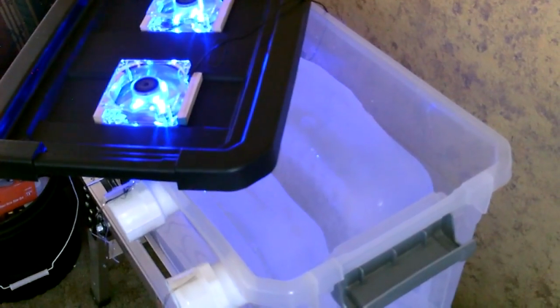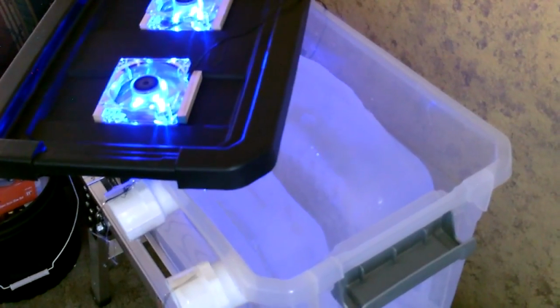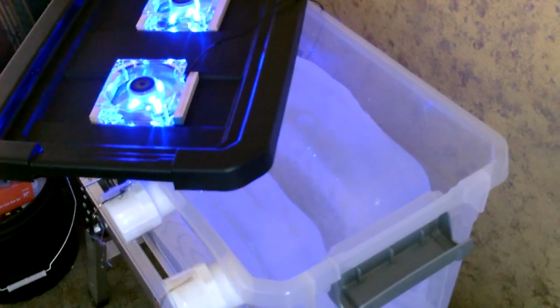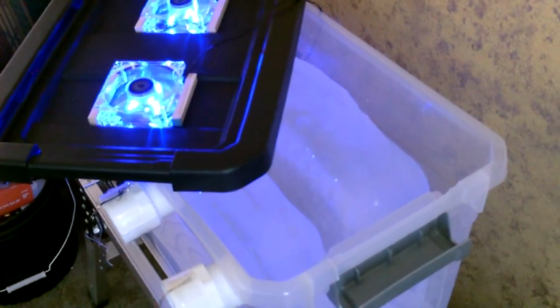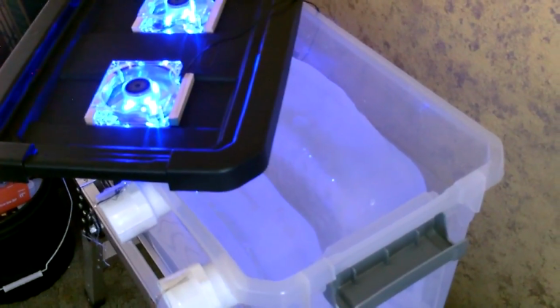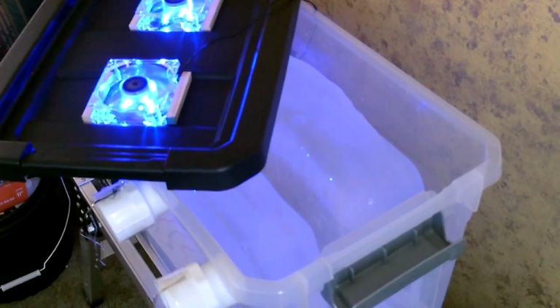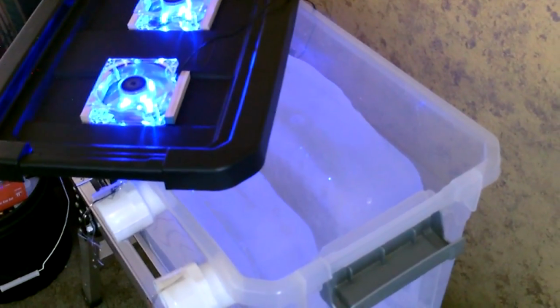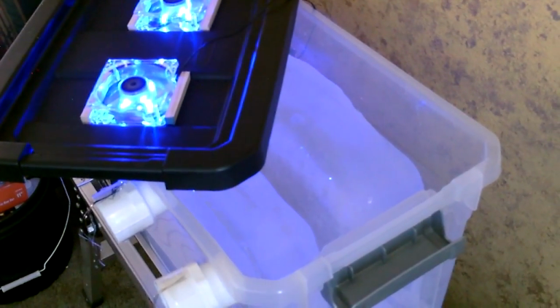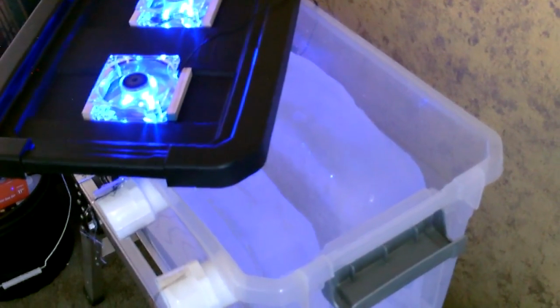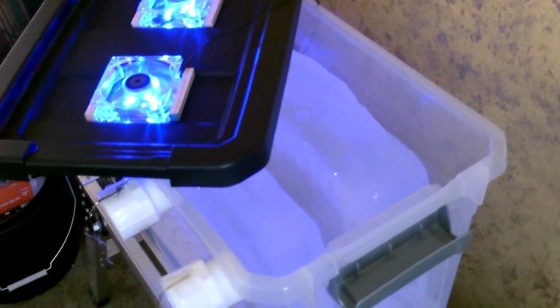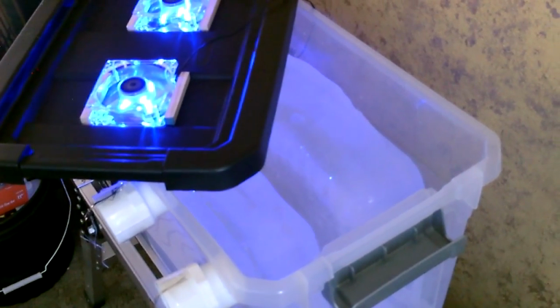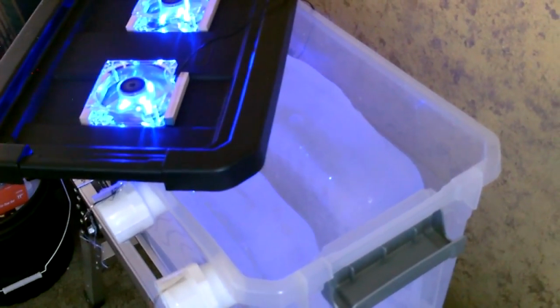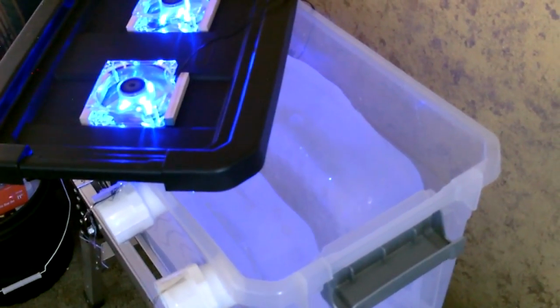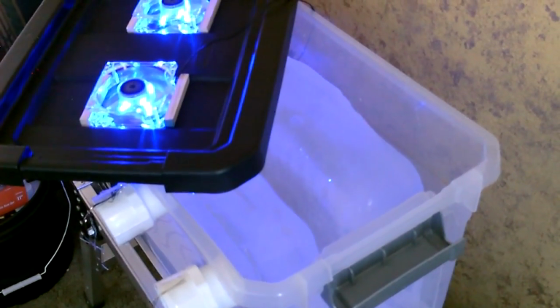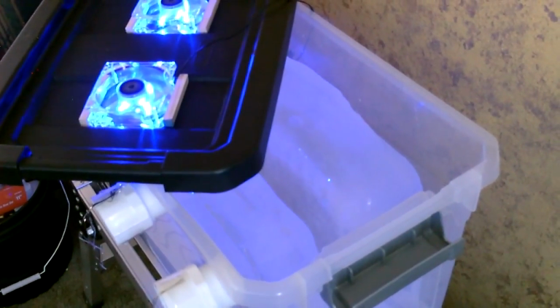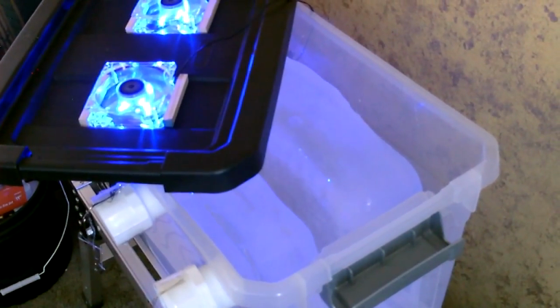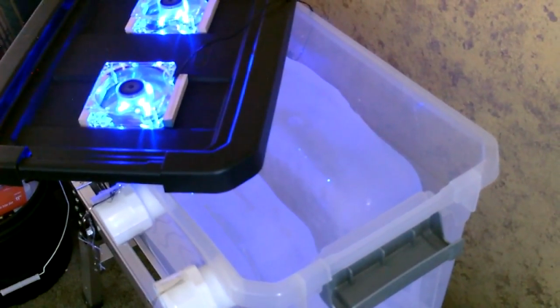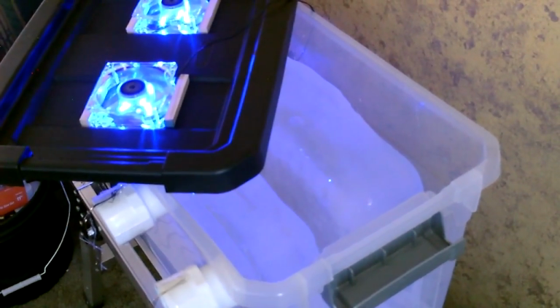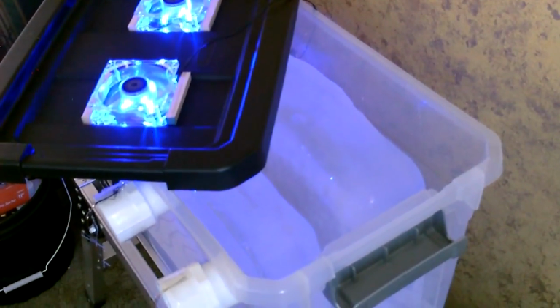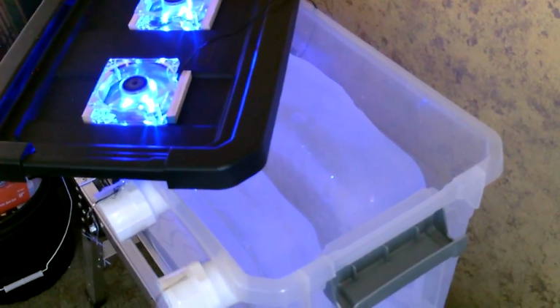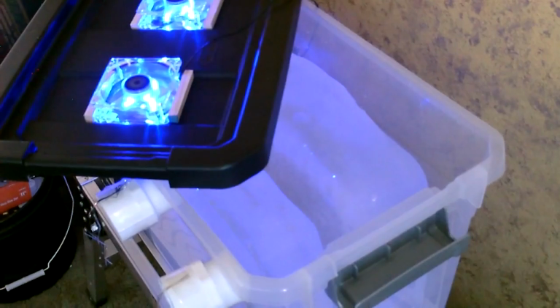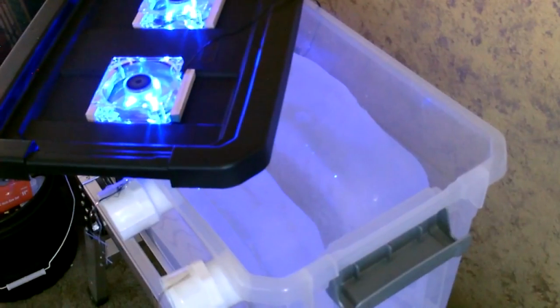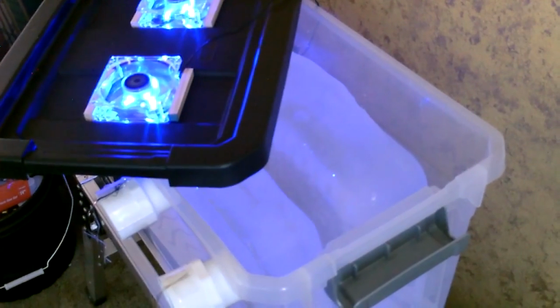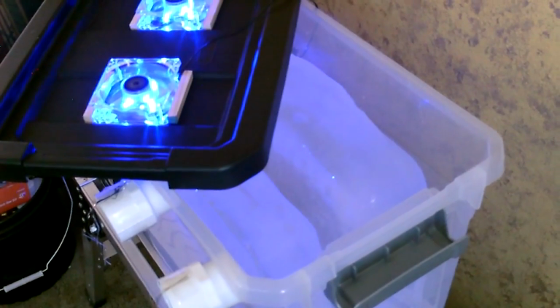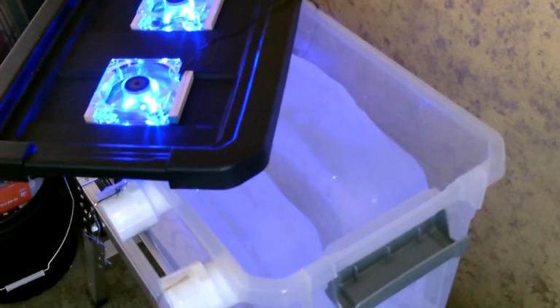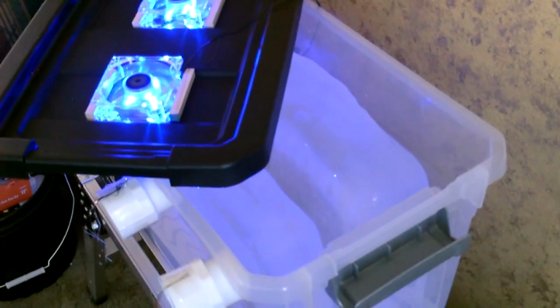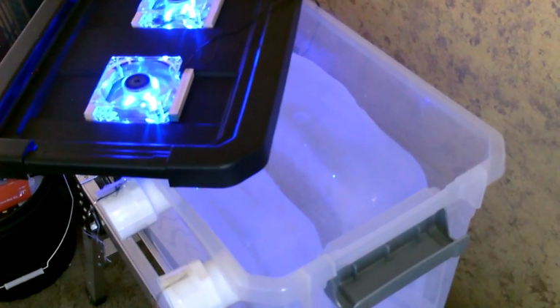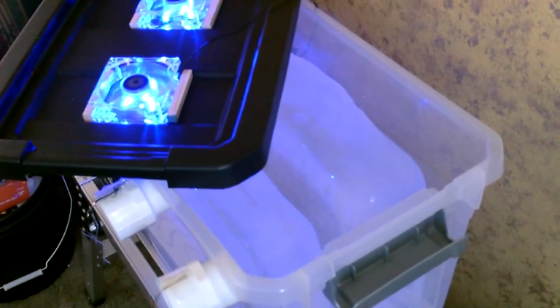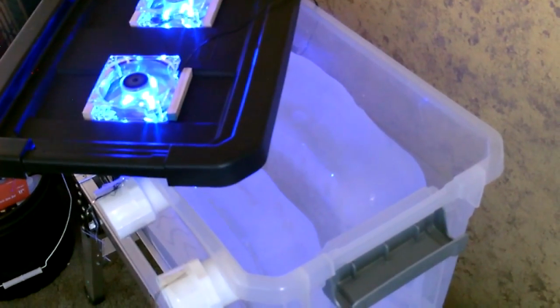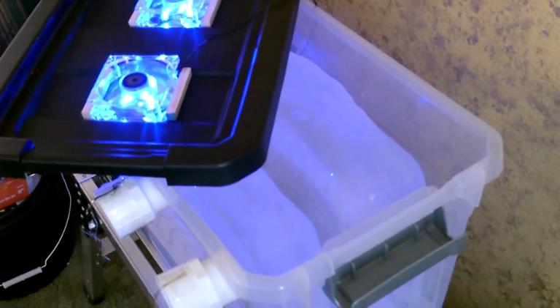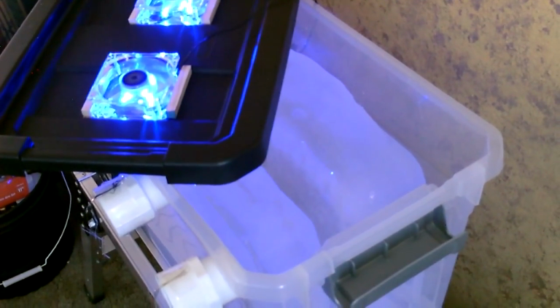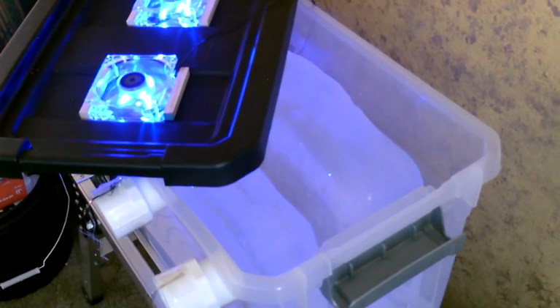Here's a quick check of the ice — it's been about an hour. Looks about the same, maybe a little smaller.